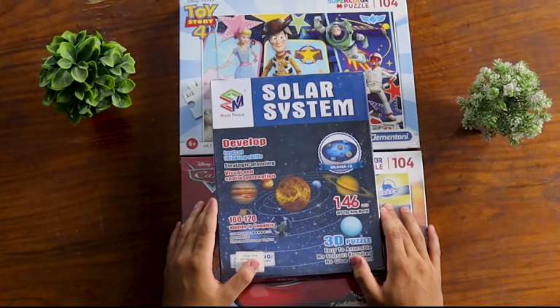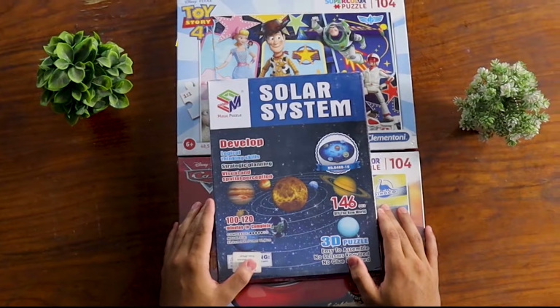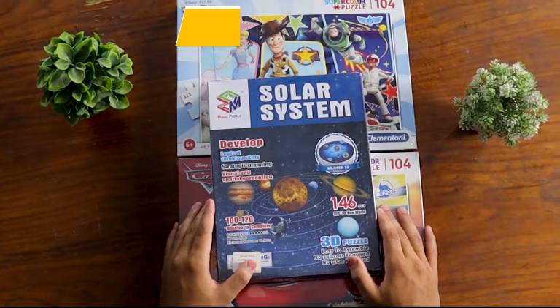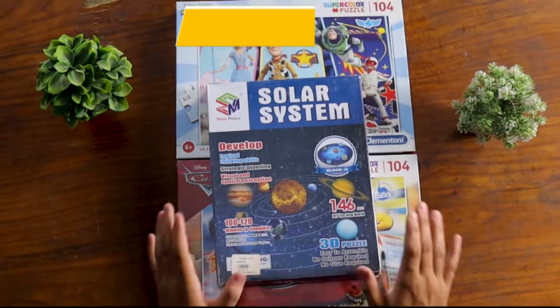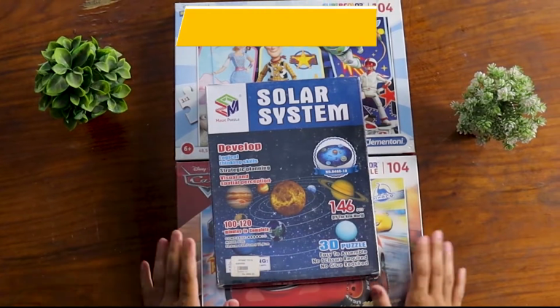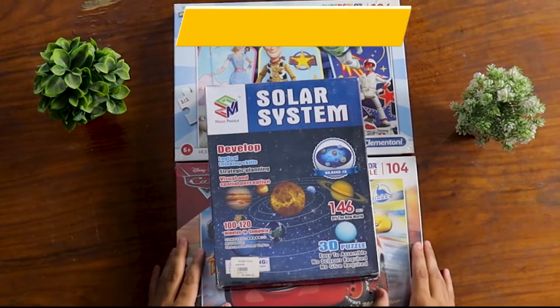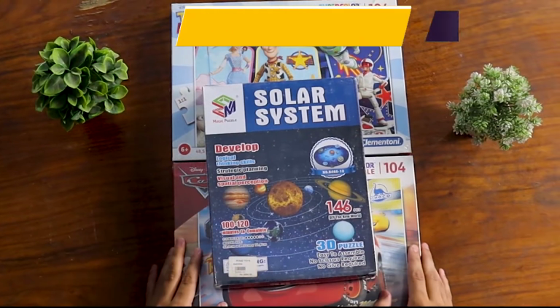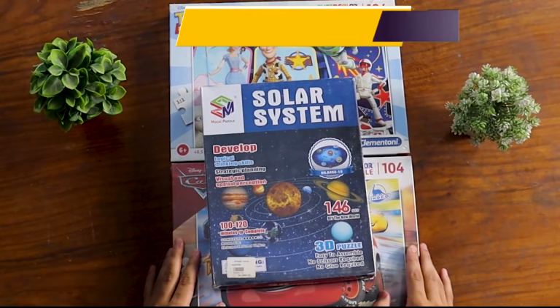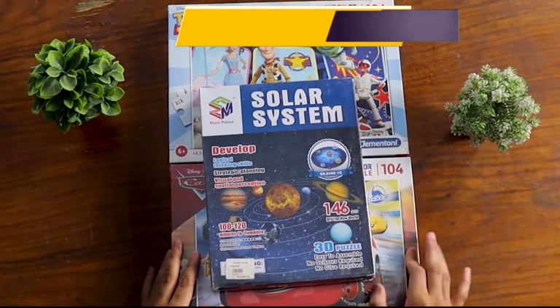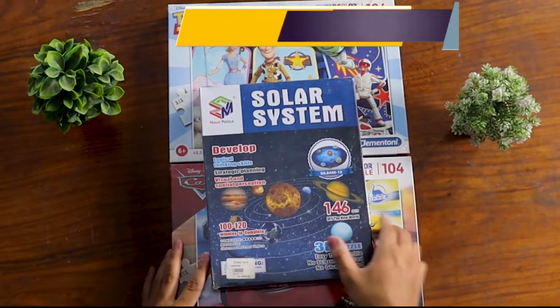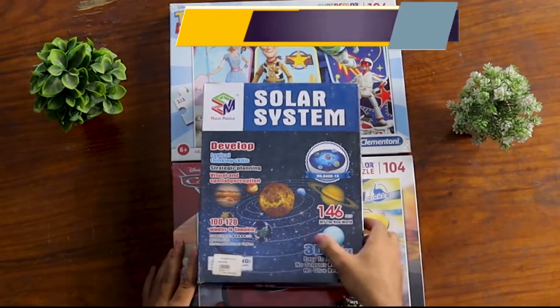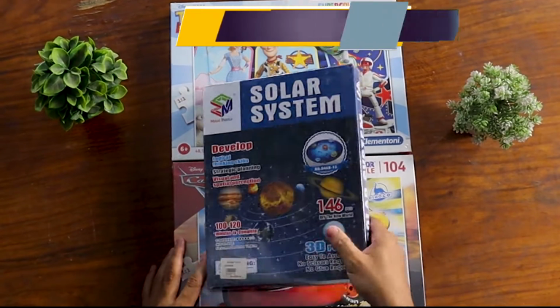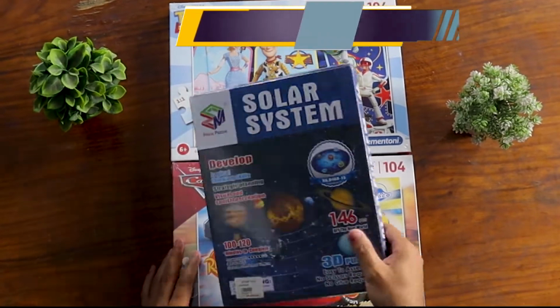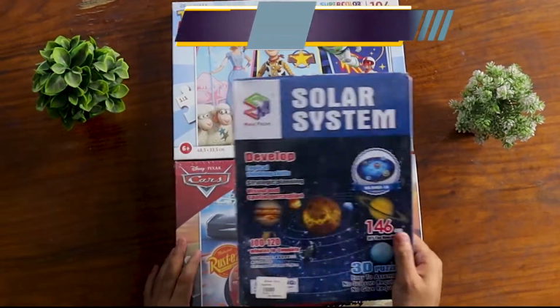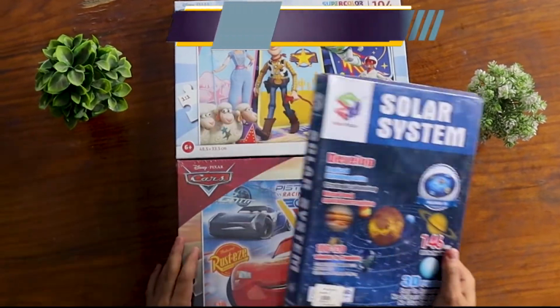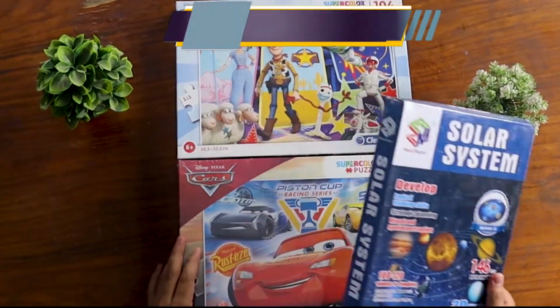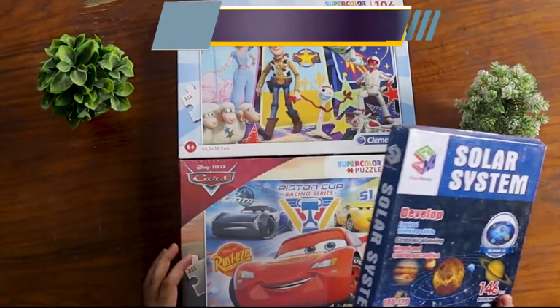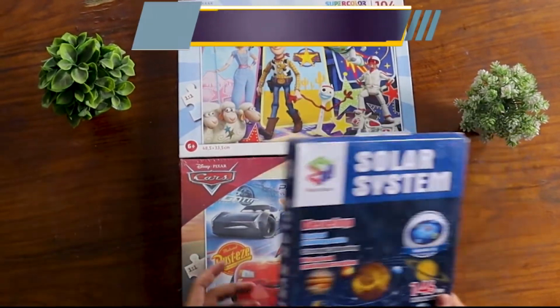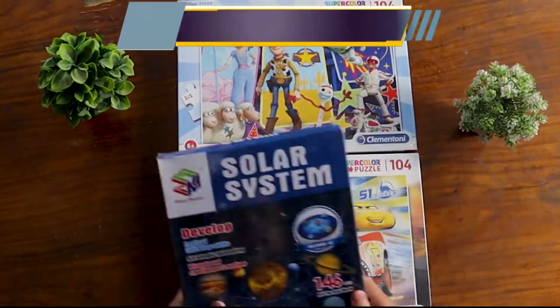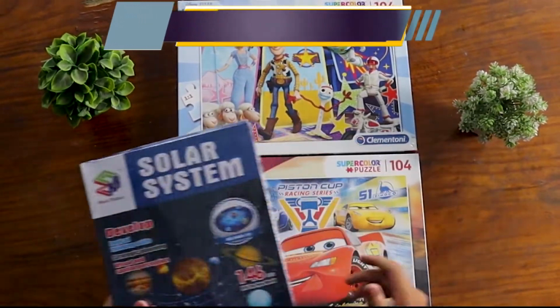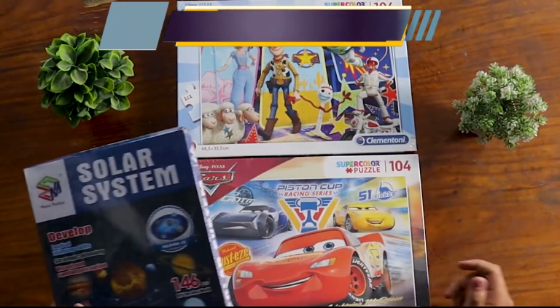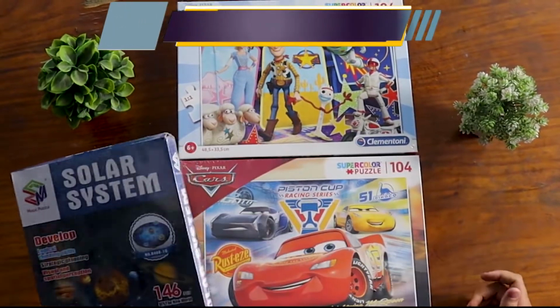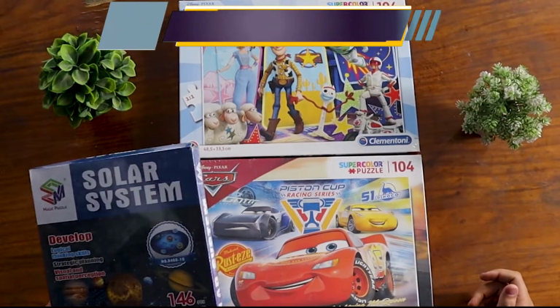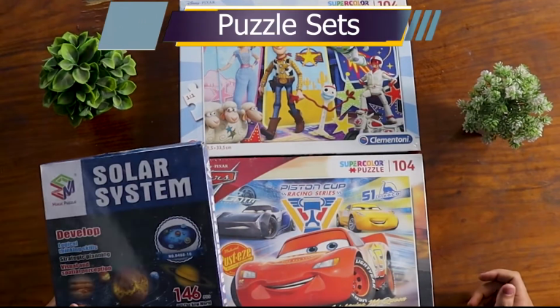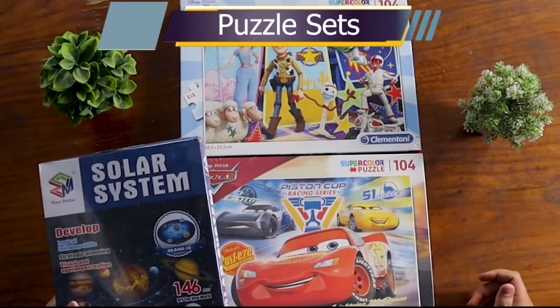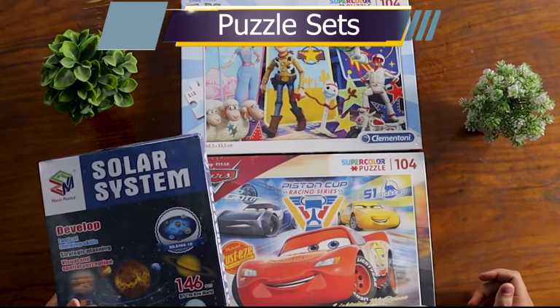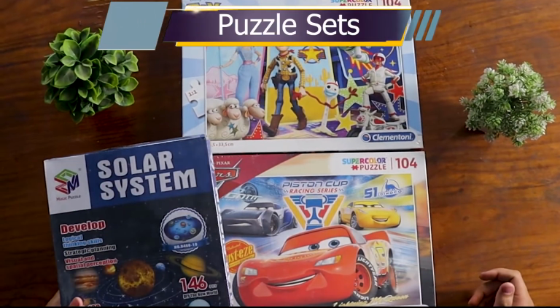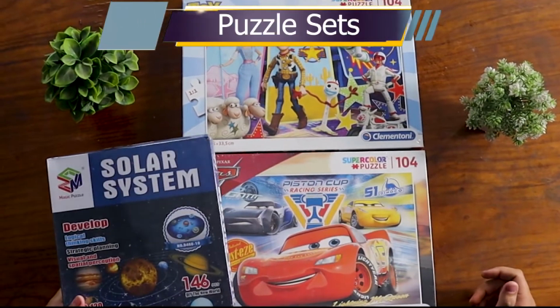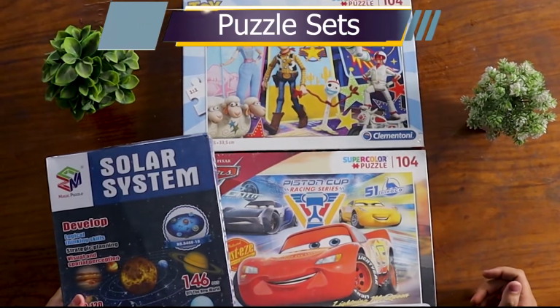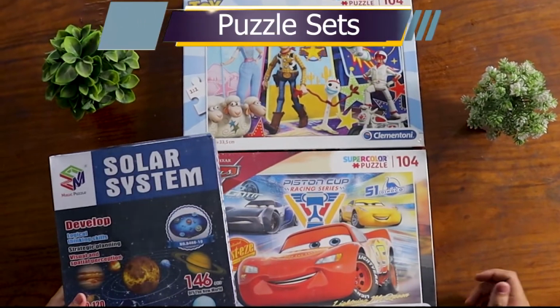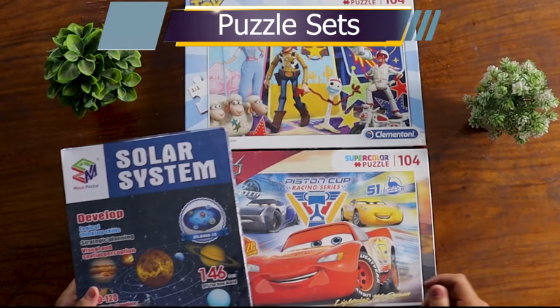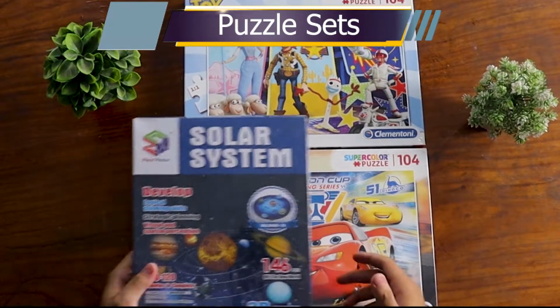Hello everyone, welcome back to another video. In today's video, there are some different categories of puzzles that you can see.